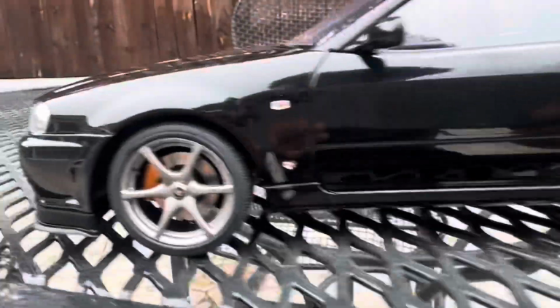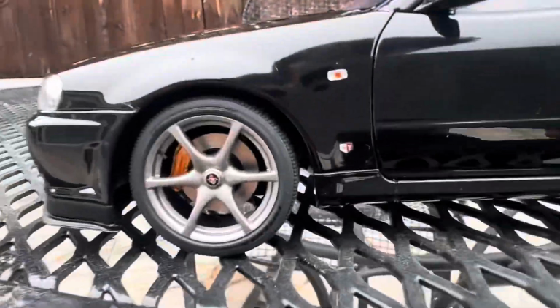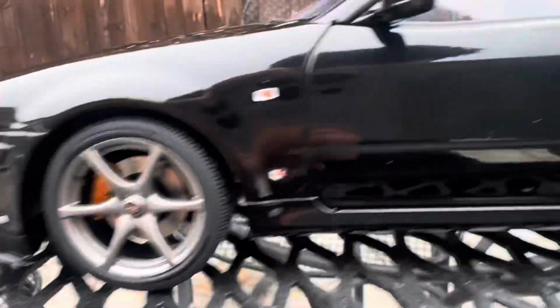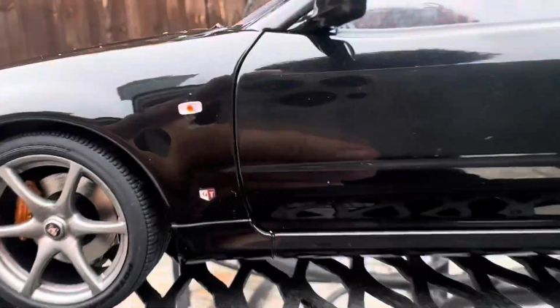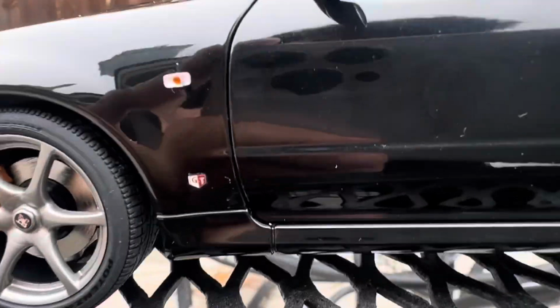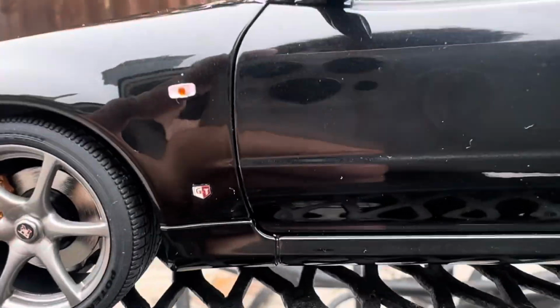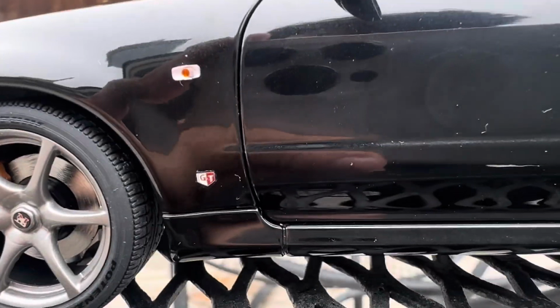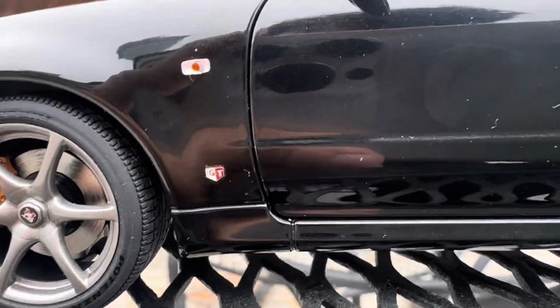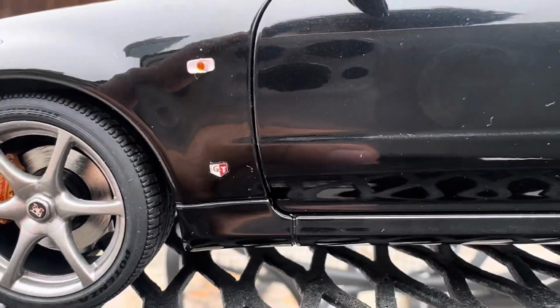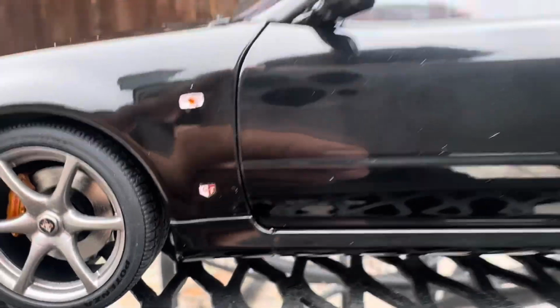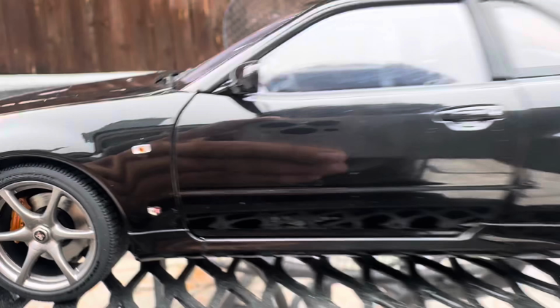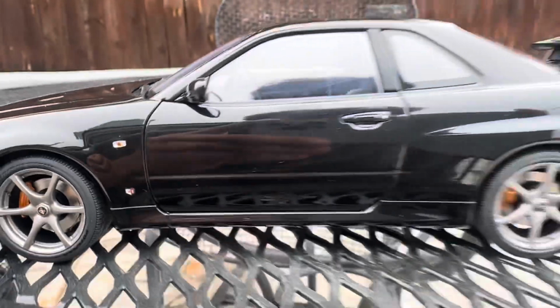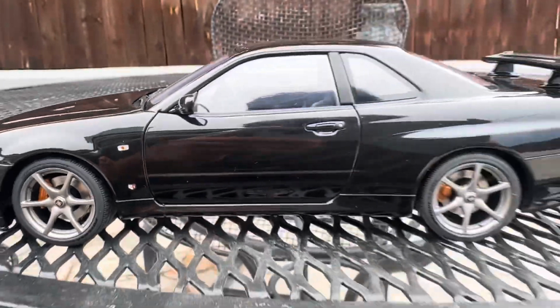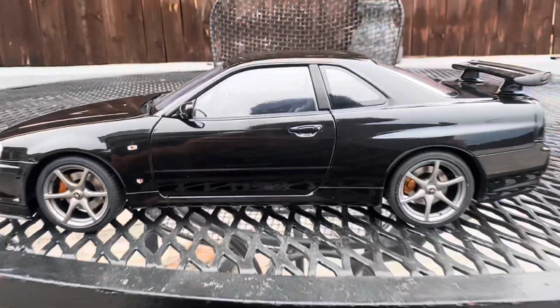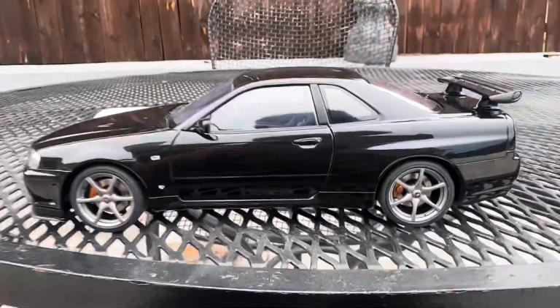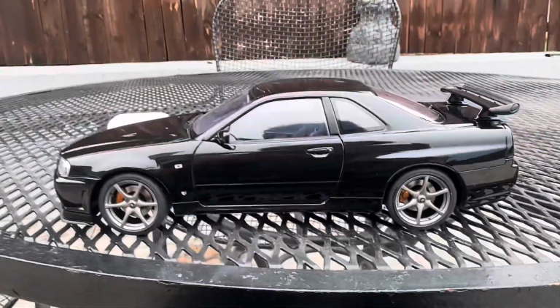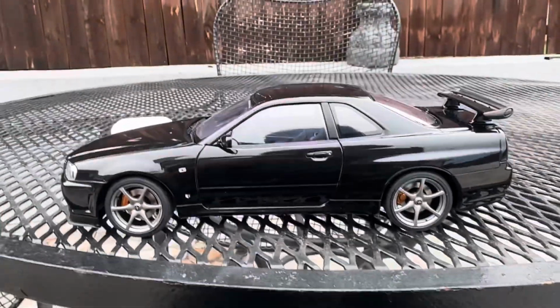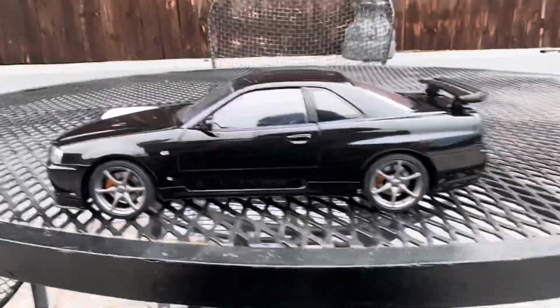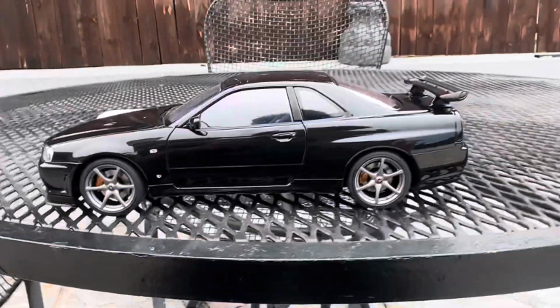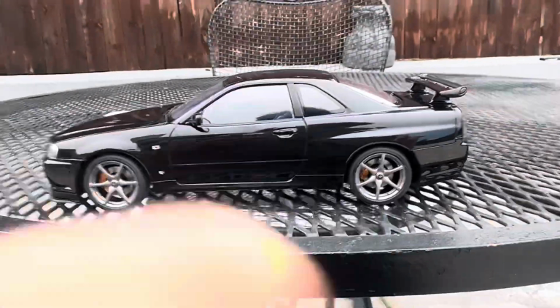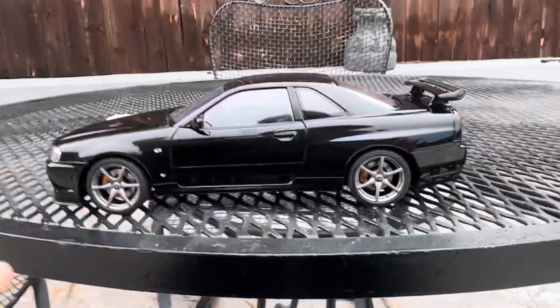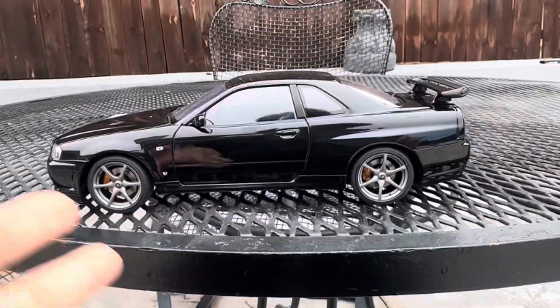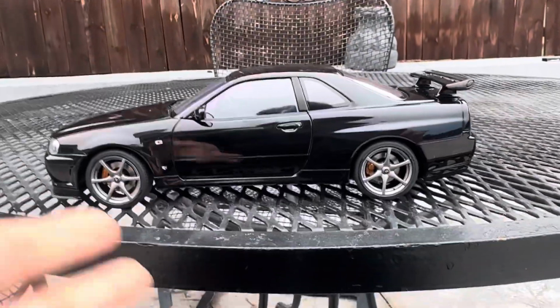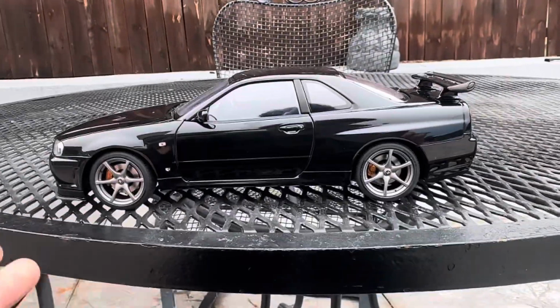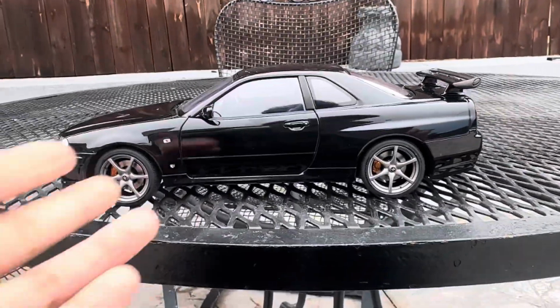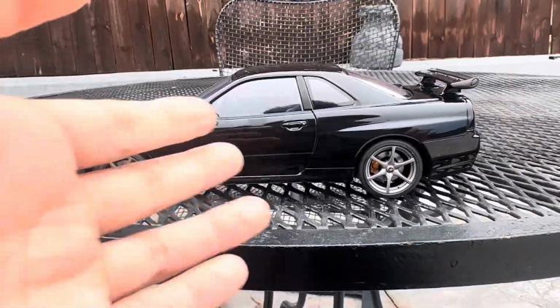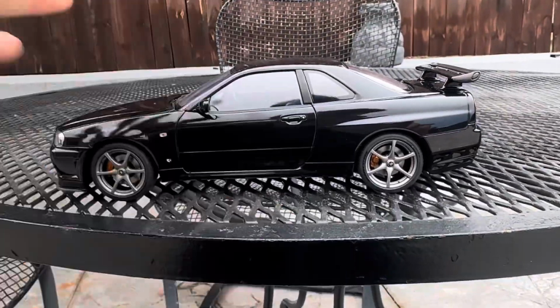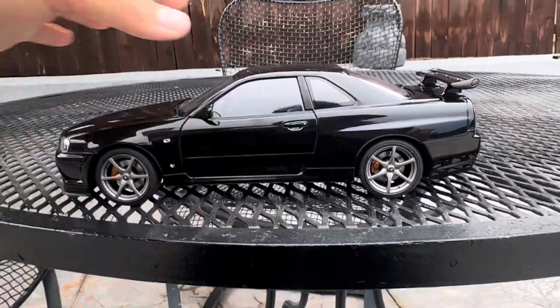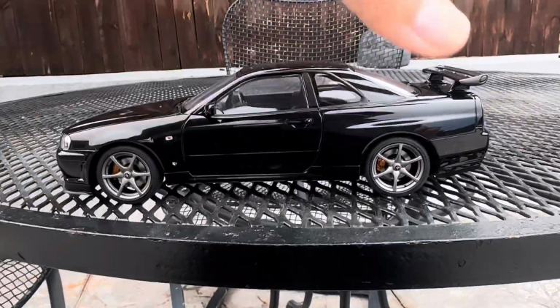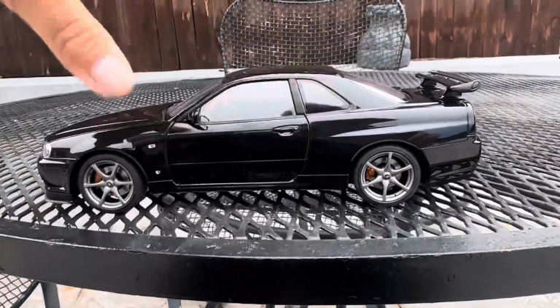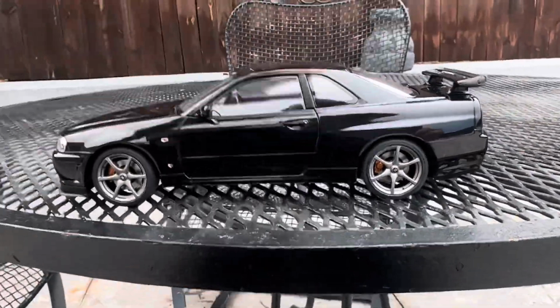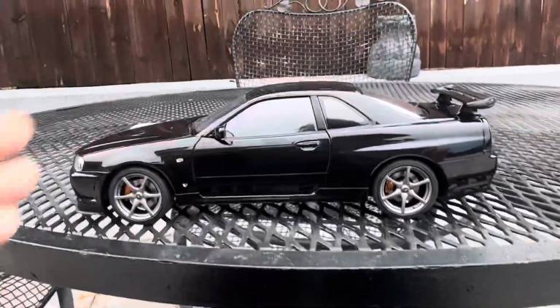You can see the badge and everything. I will be opening up the car after I review the outside.